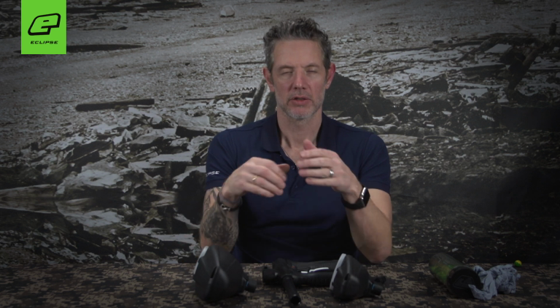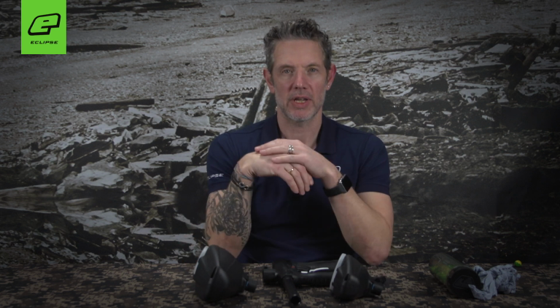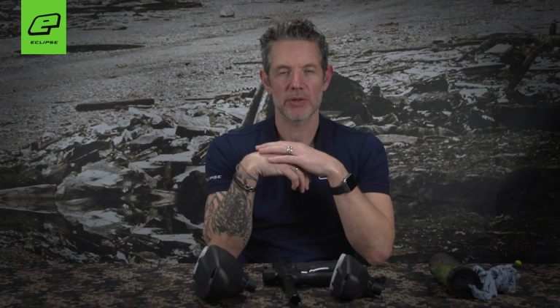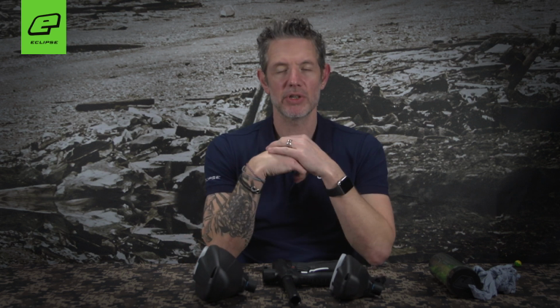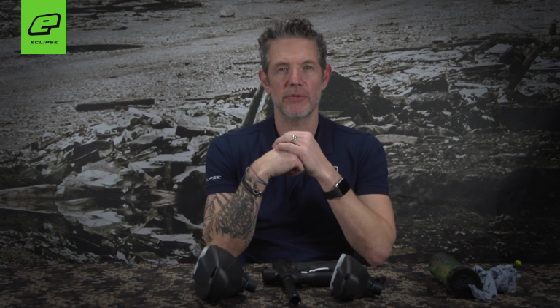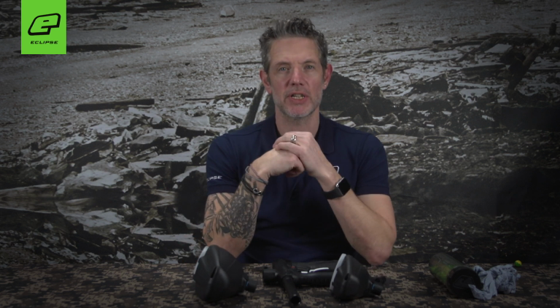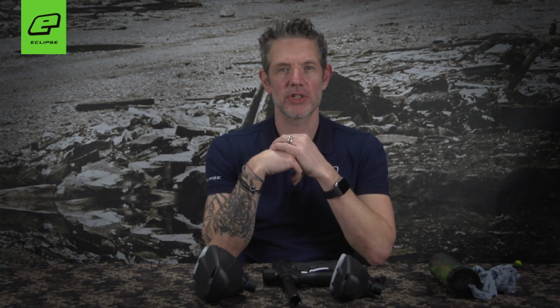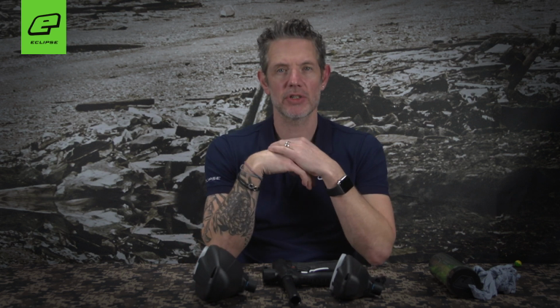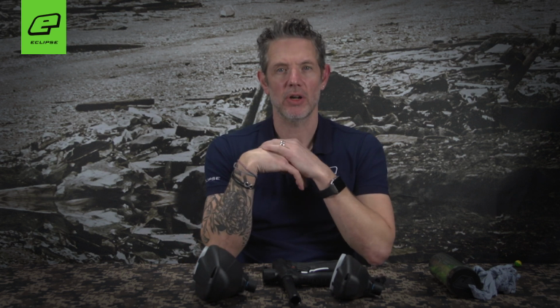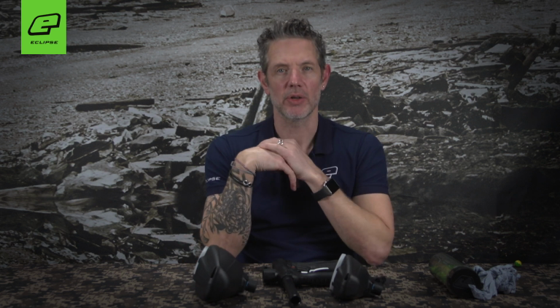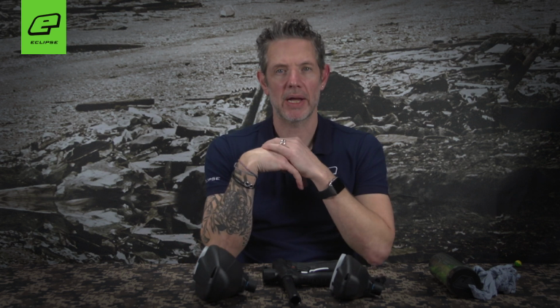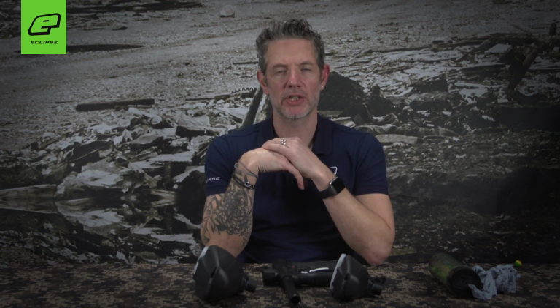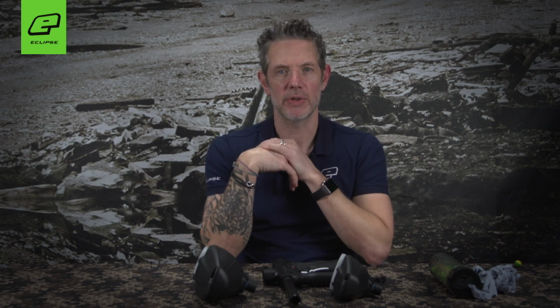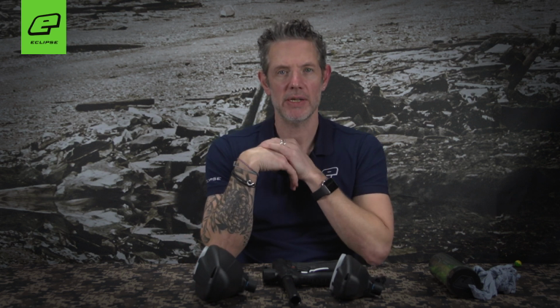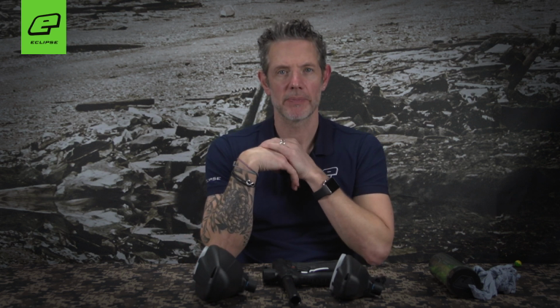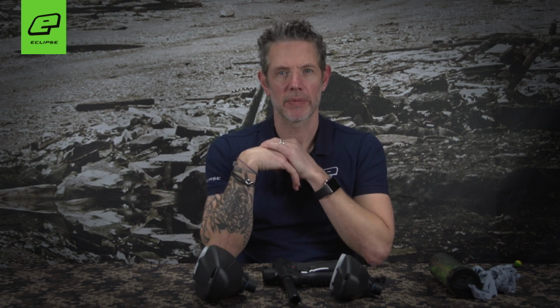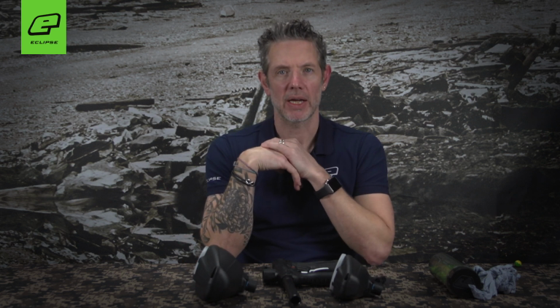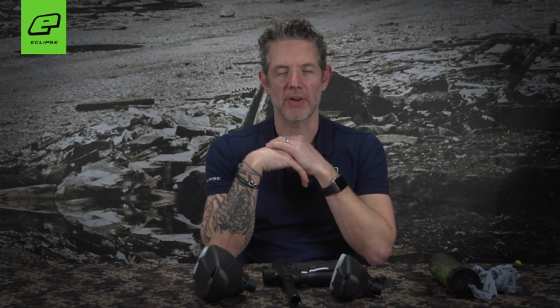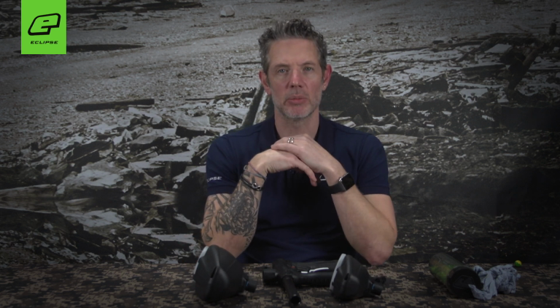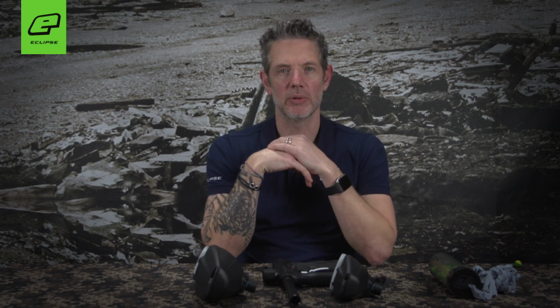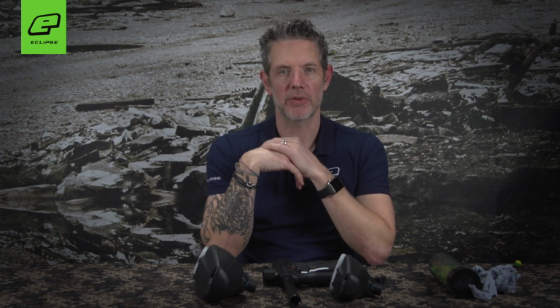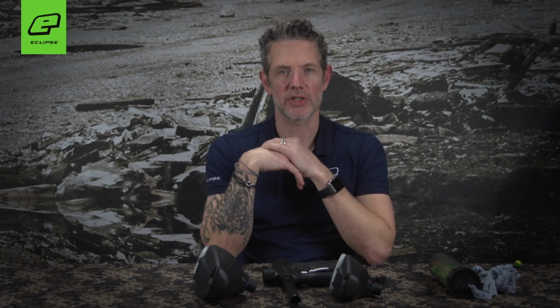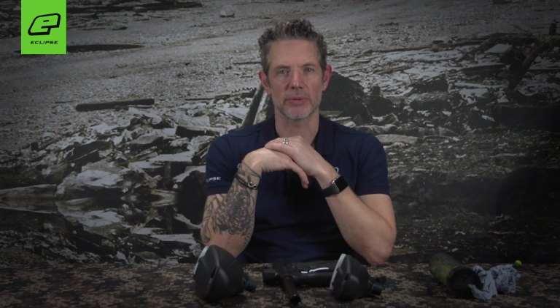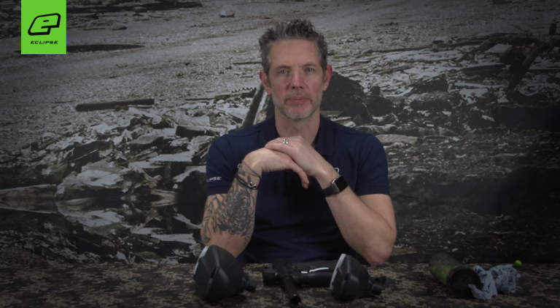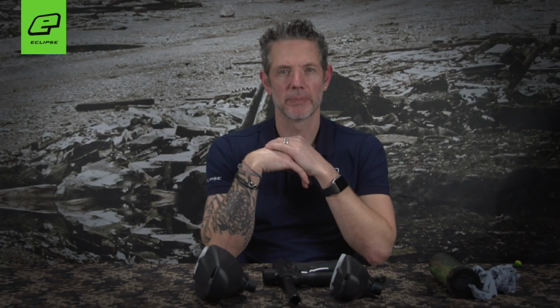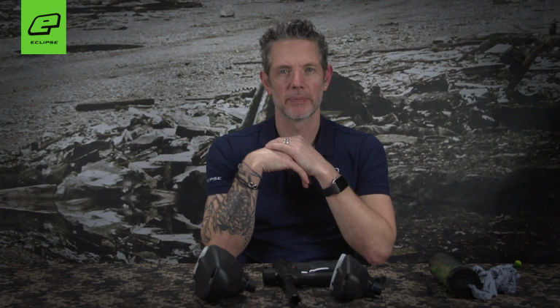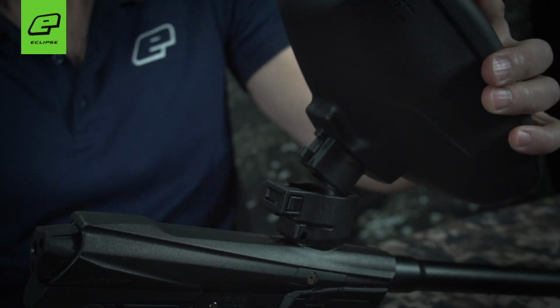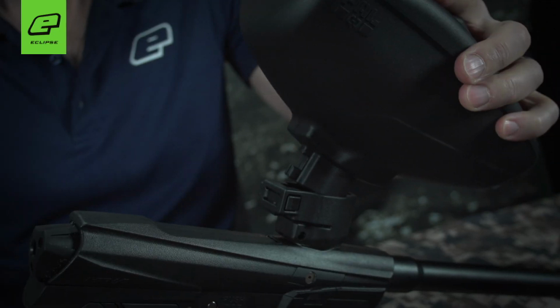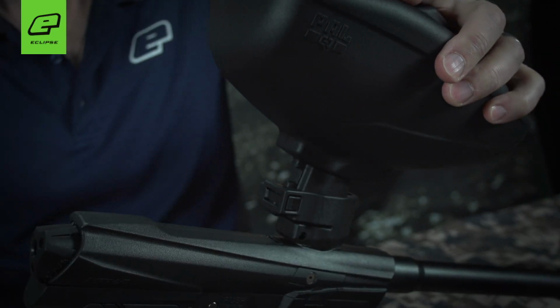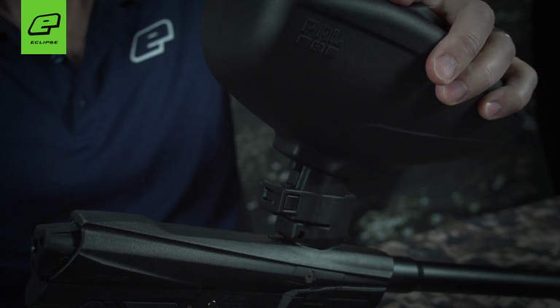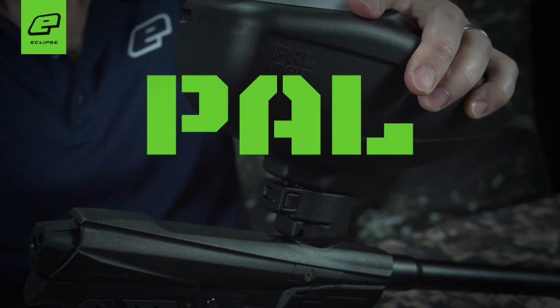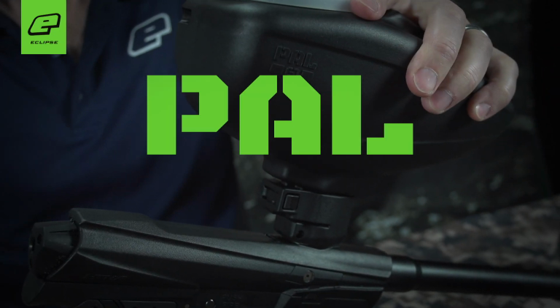Those are some of the new features on the PAL QD, available very soon.